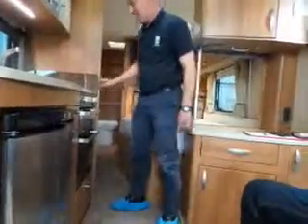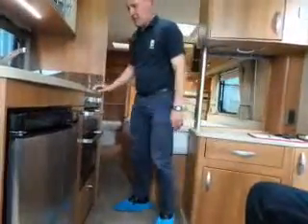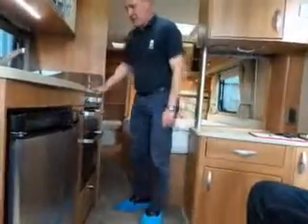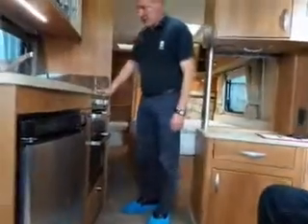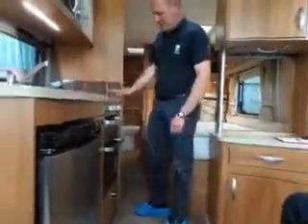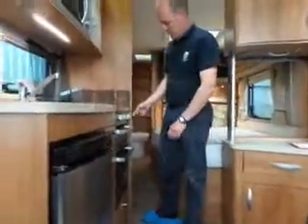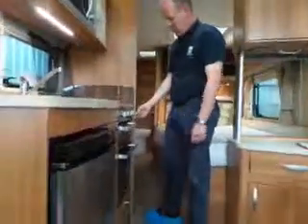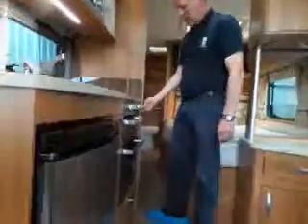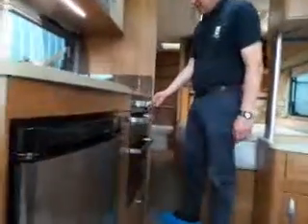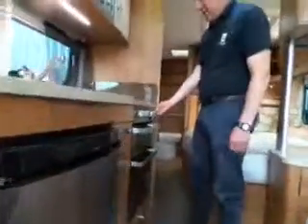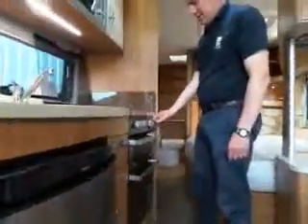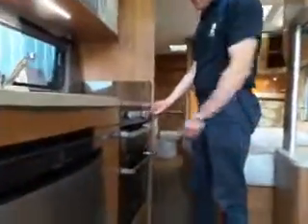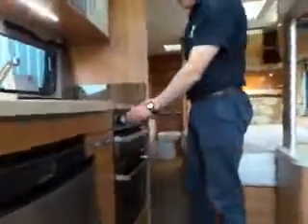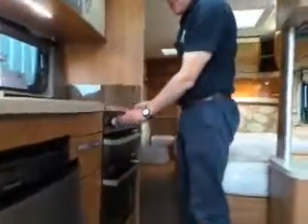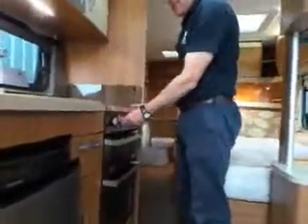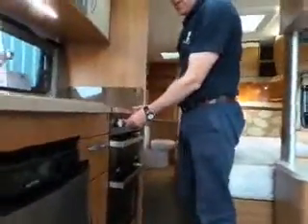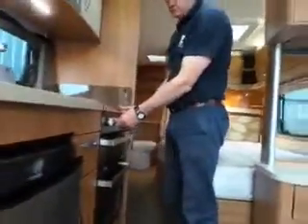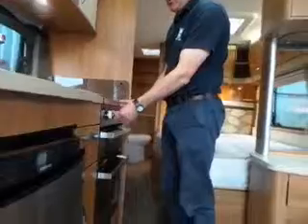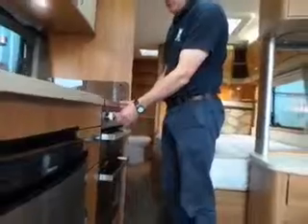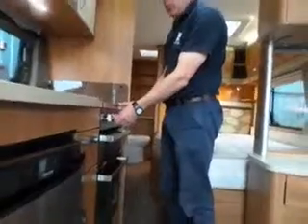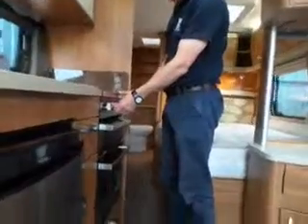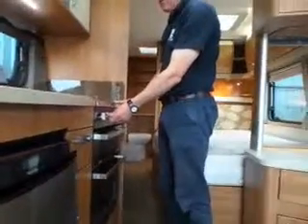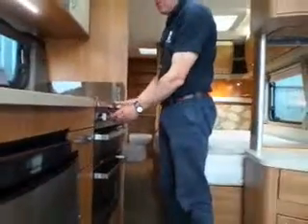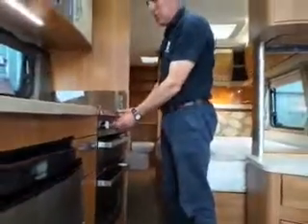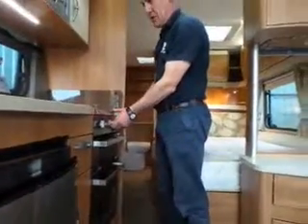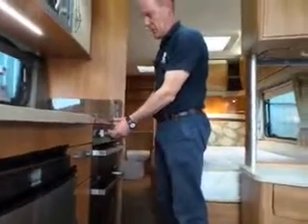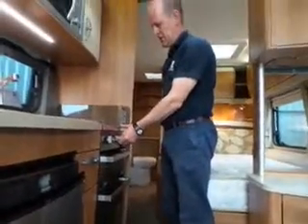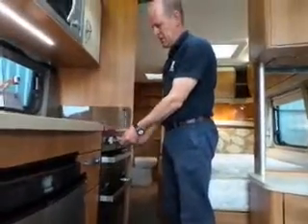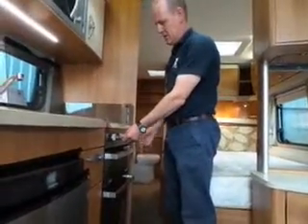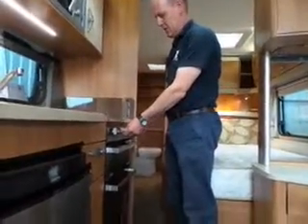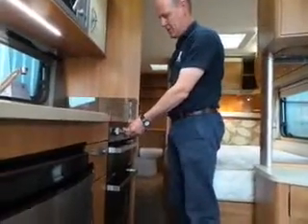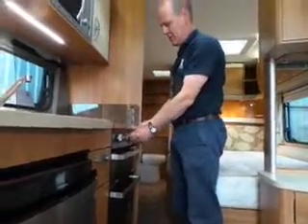Okay, cooker — 12-volt igniter there. Just press and hold, turn and press and hold, and that fires up.